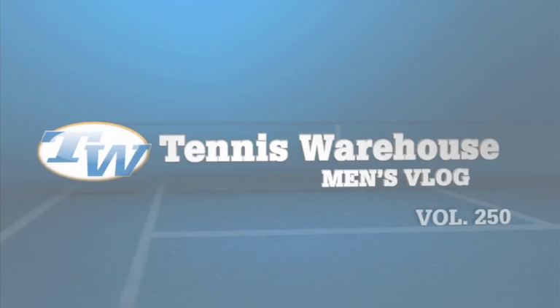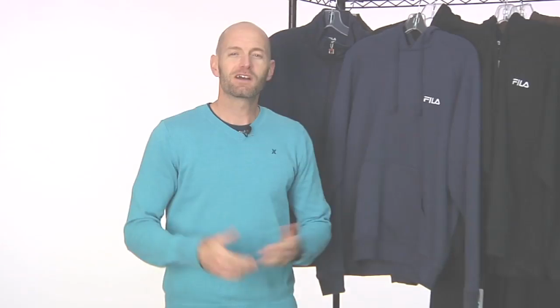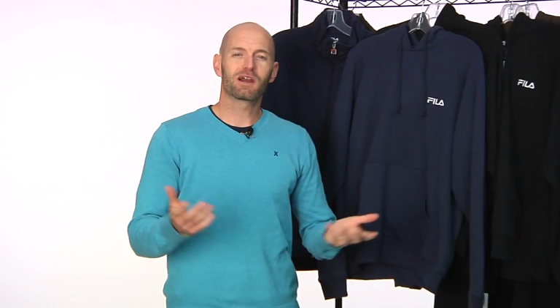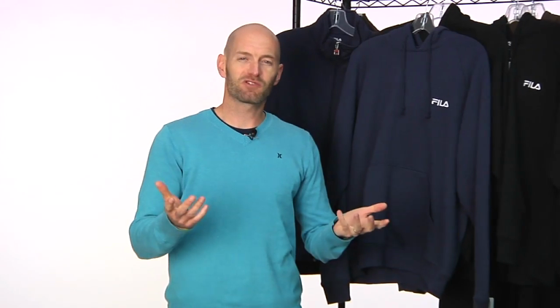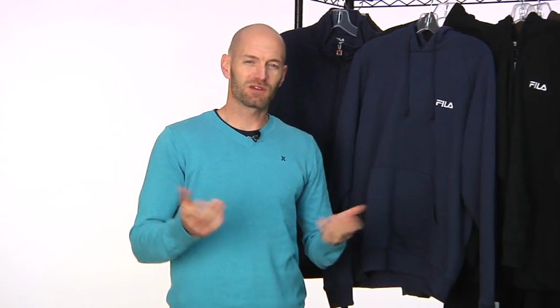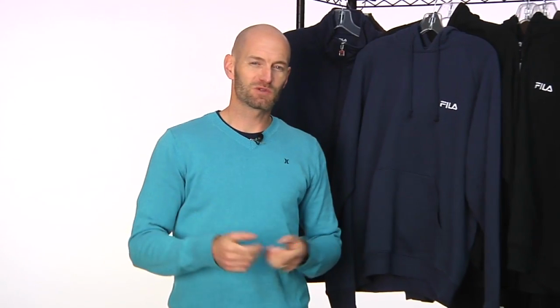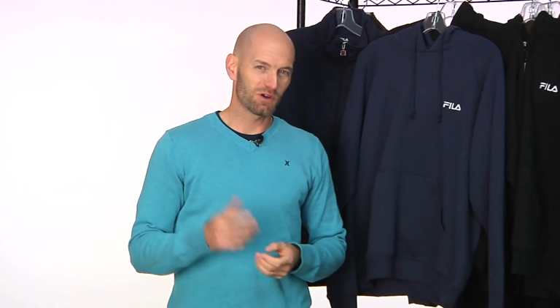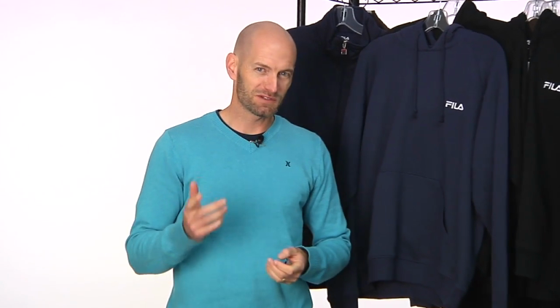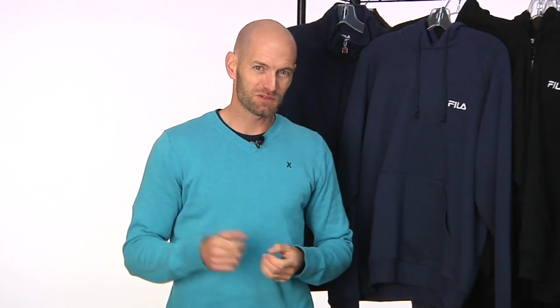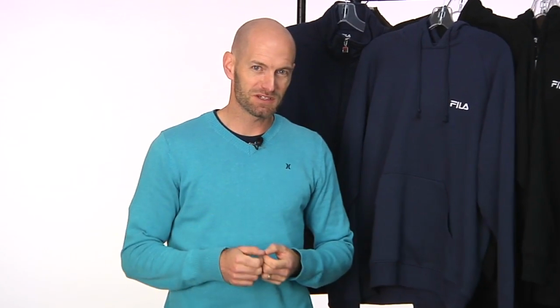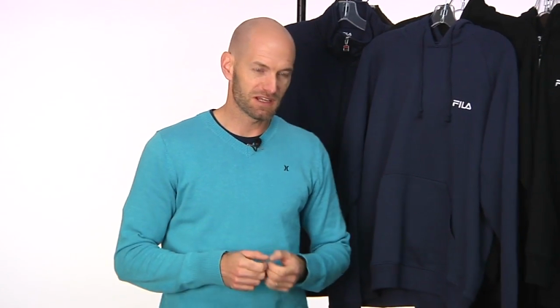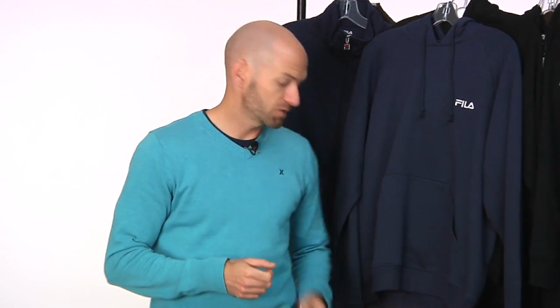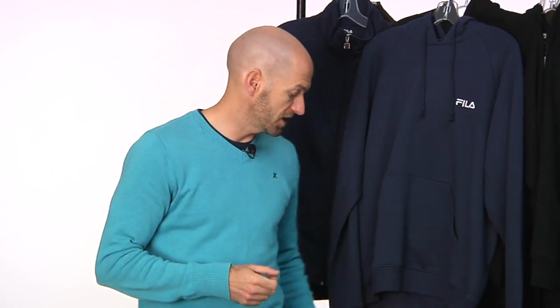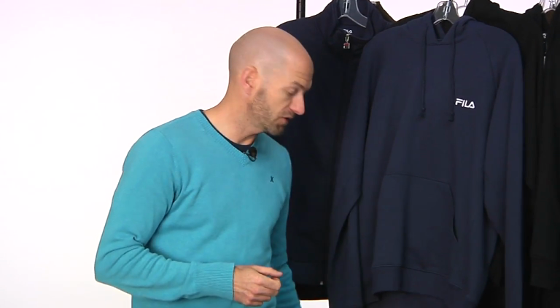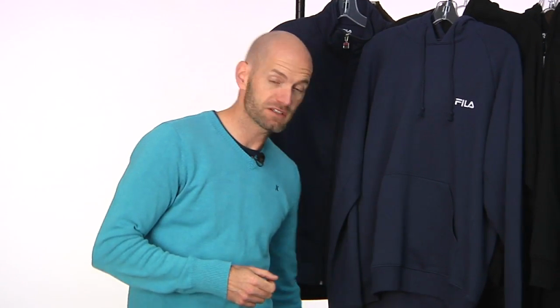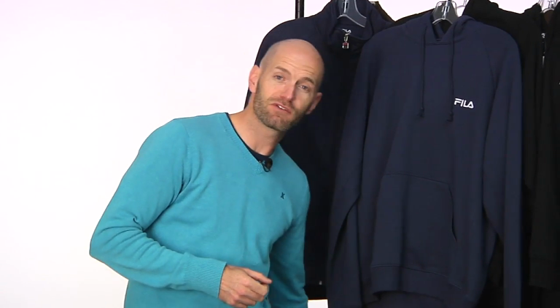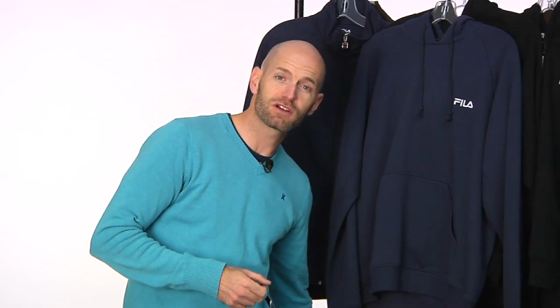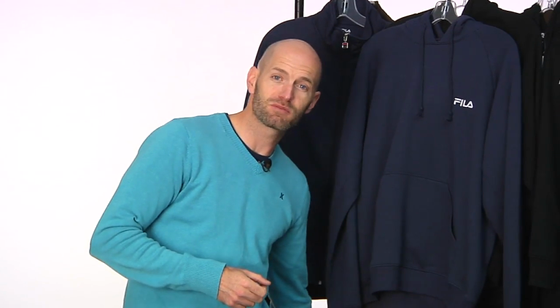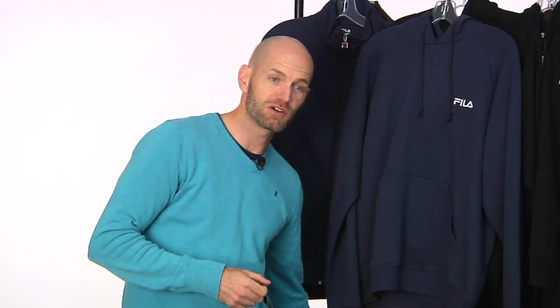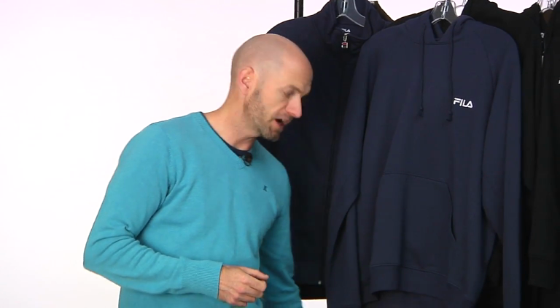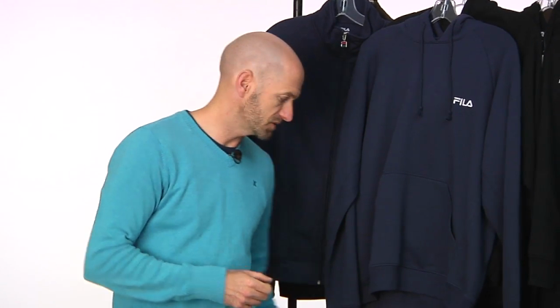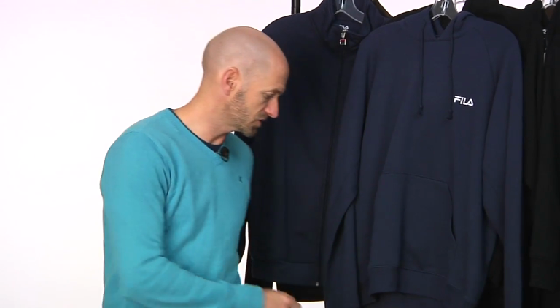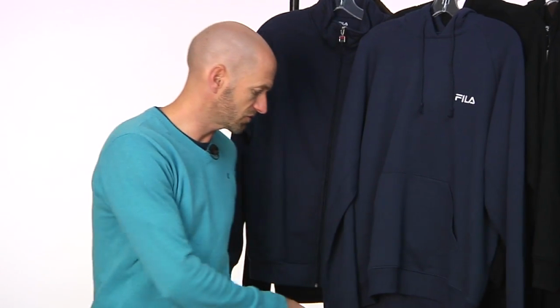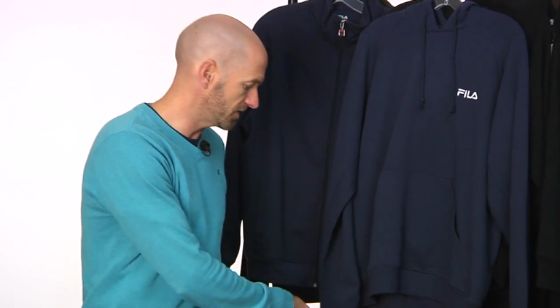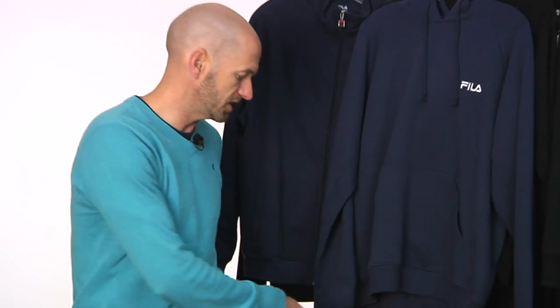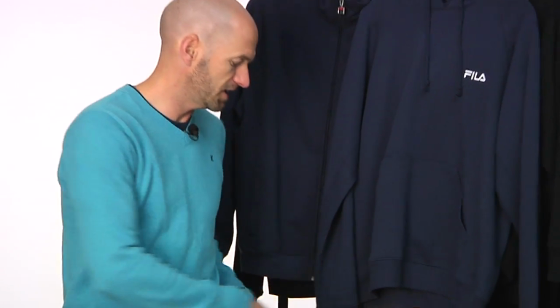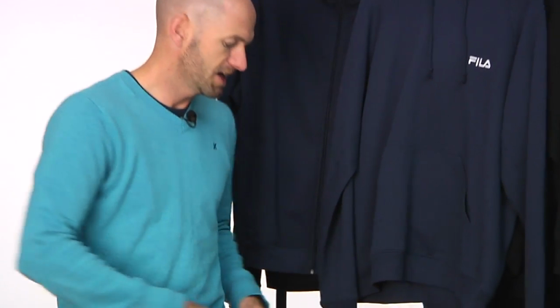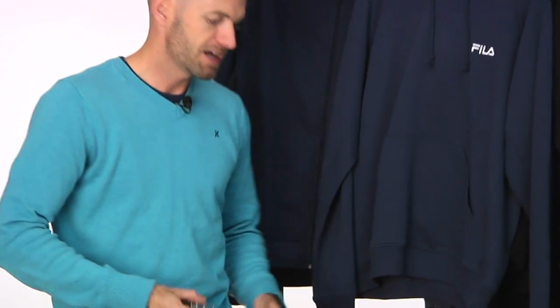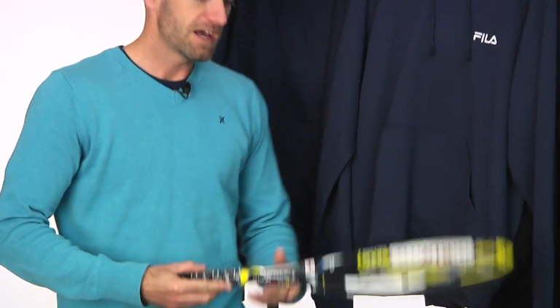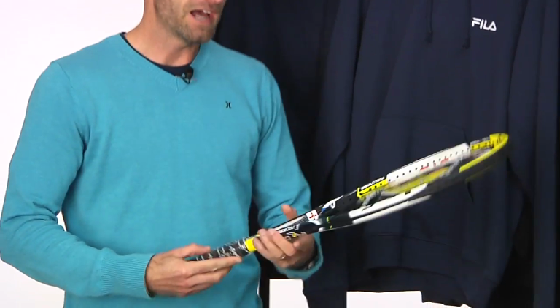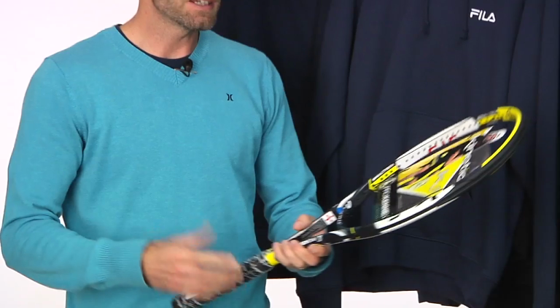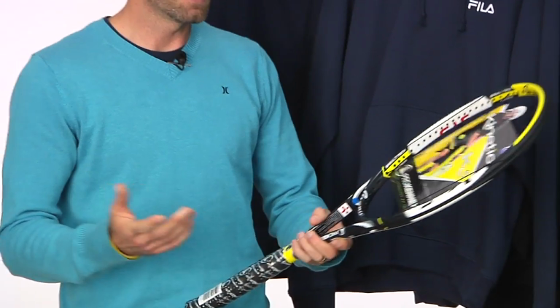Hi, I'm Chris Edwards. Welcome to this week's Tennis Warehouse vlog. Let's have a look at some of the new items that just arrived here at TW.